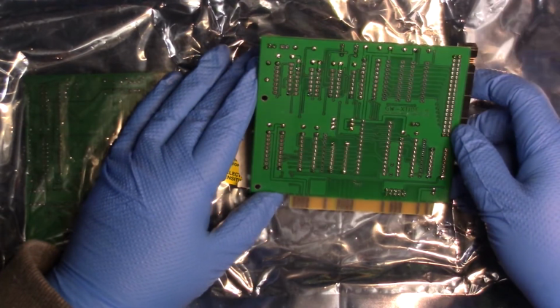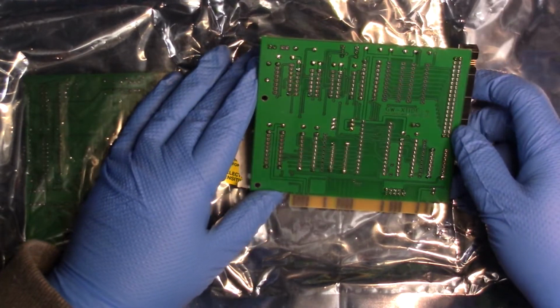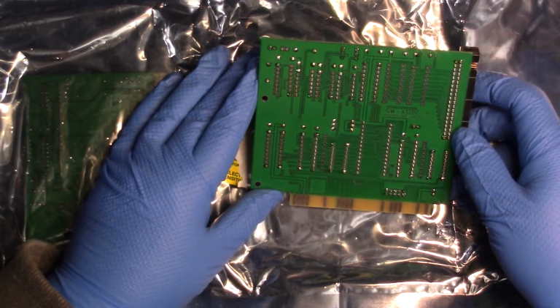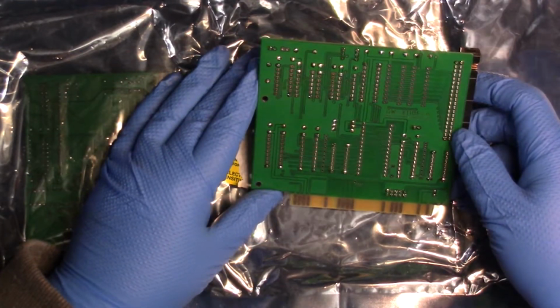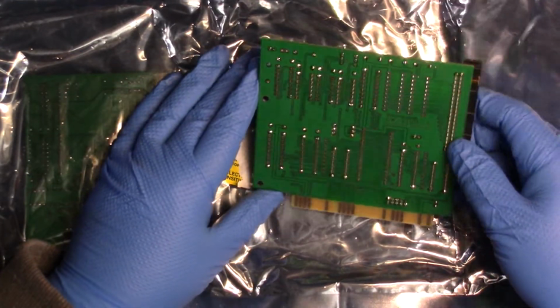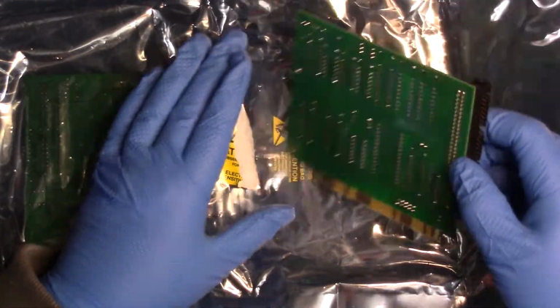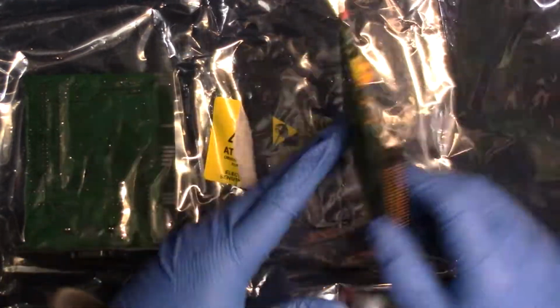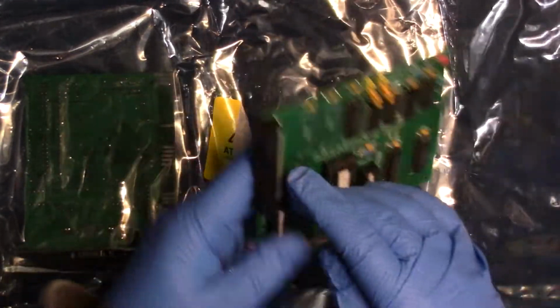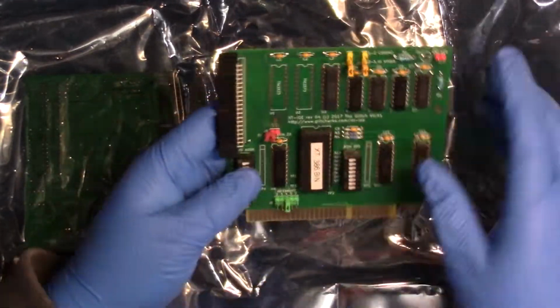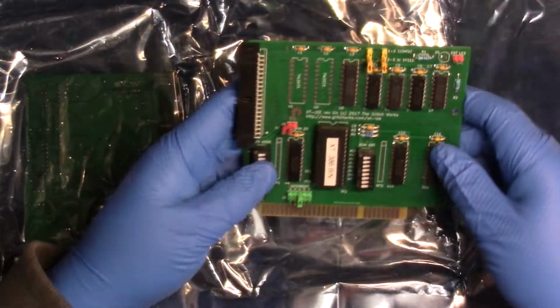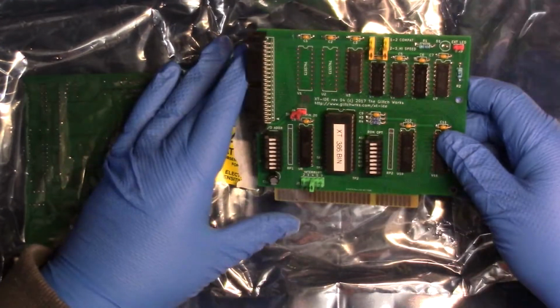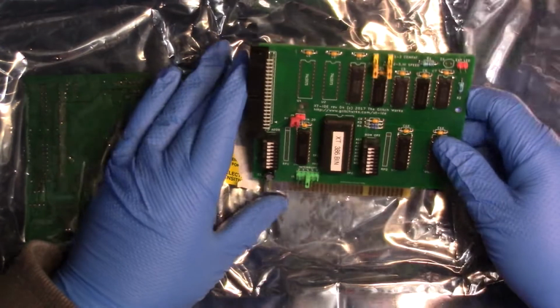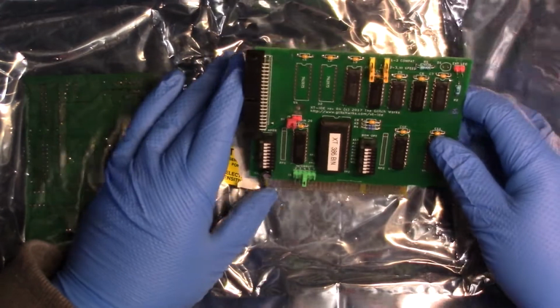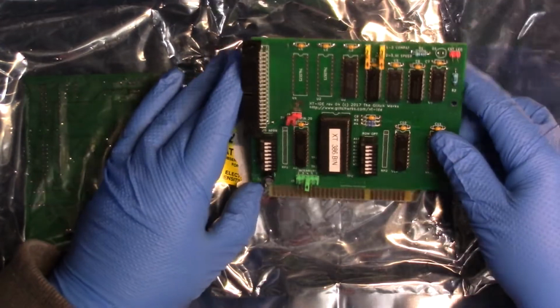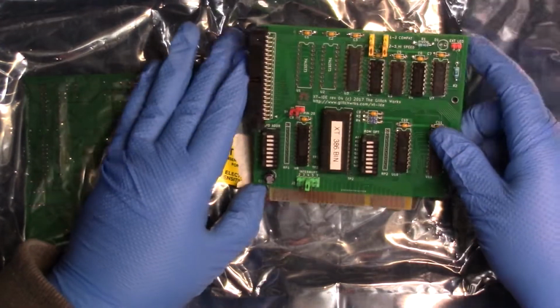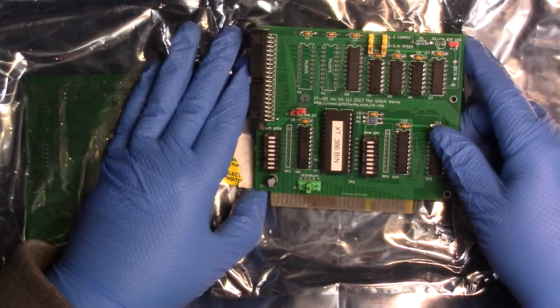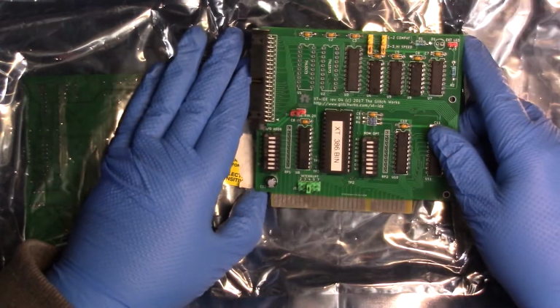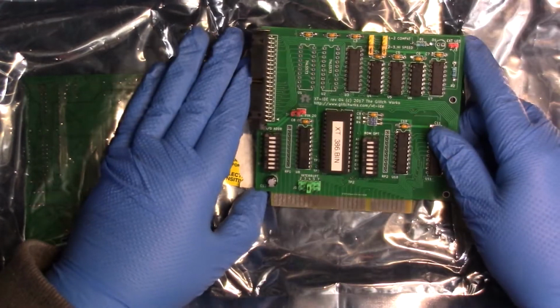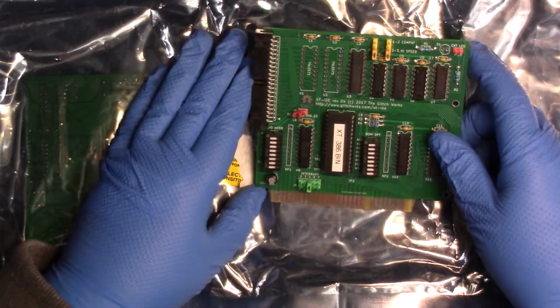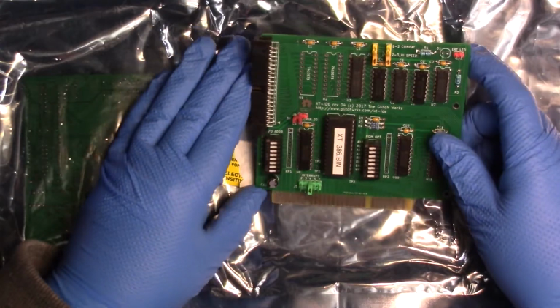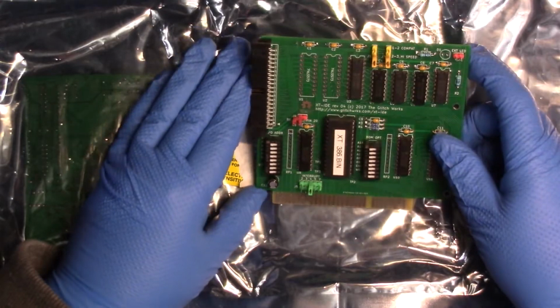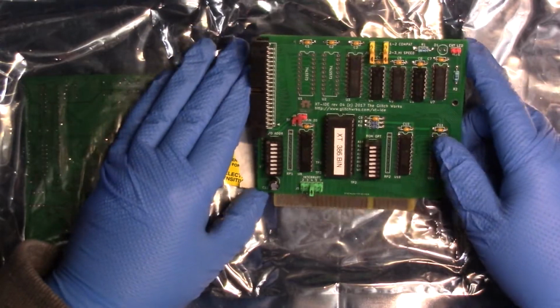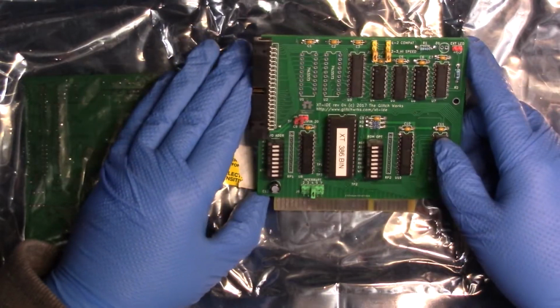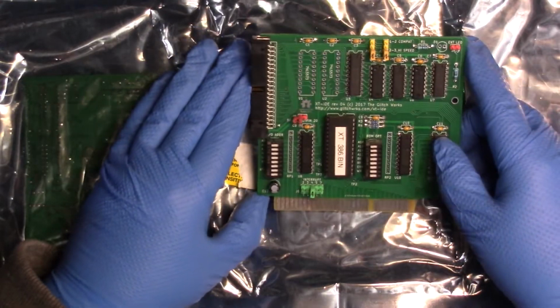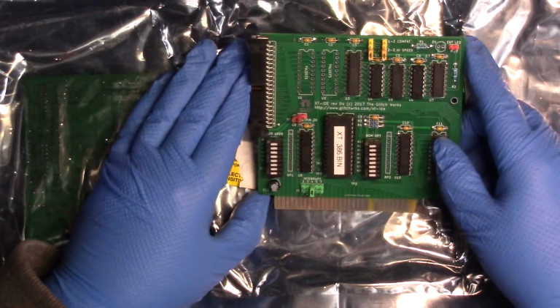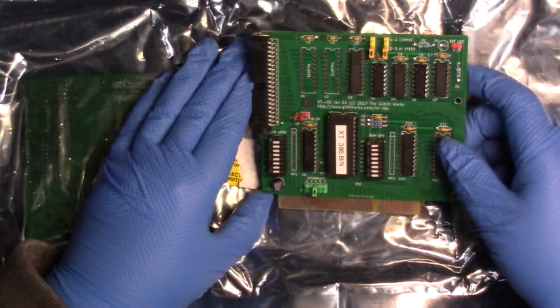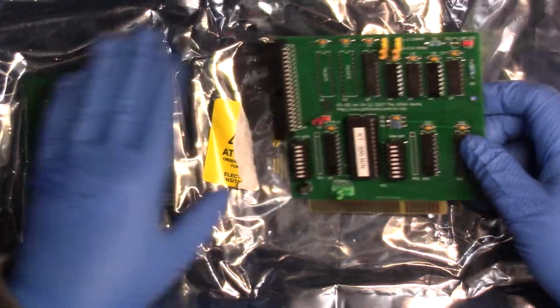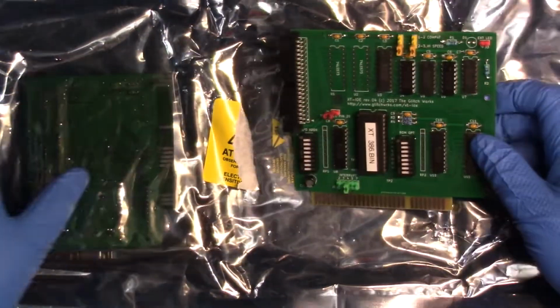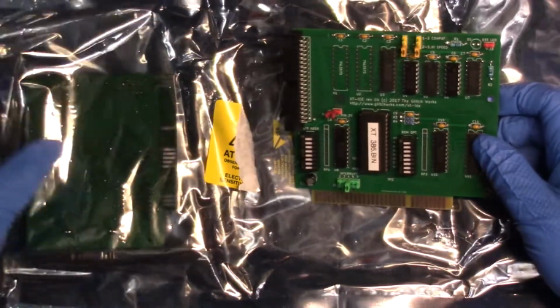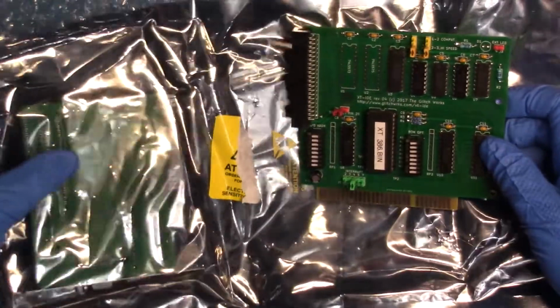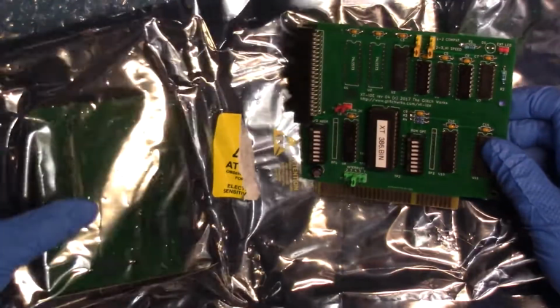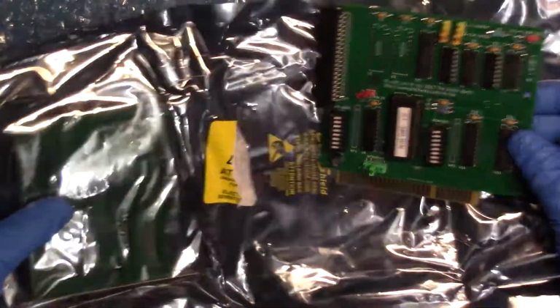Or at least the designs from Glitchworks — it's an open source project. Awesome.